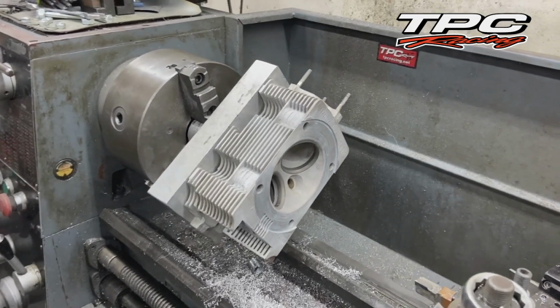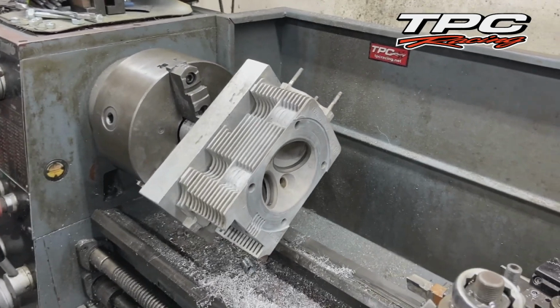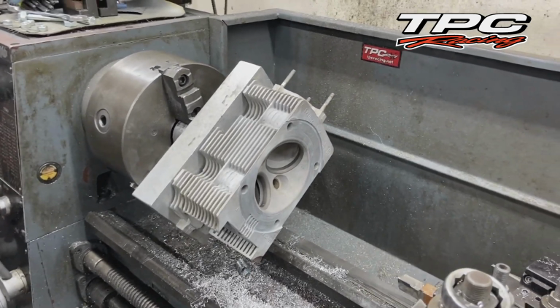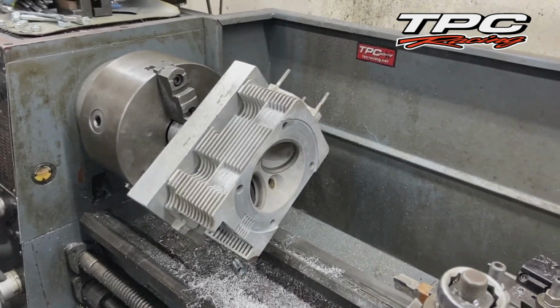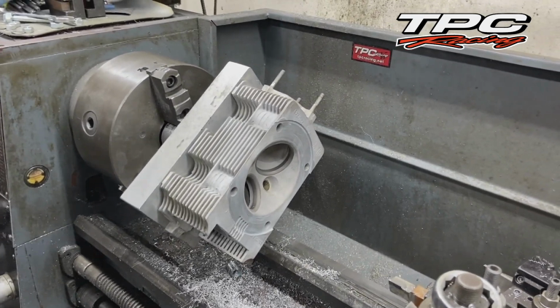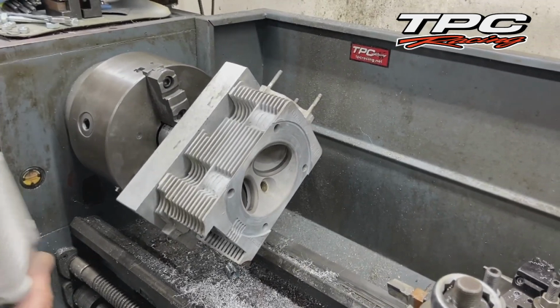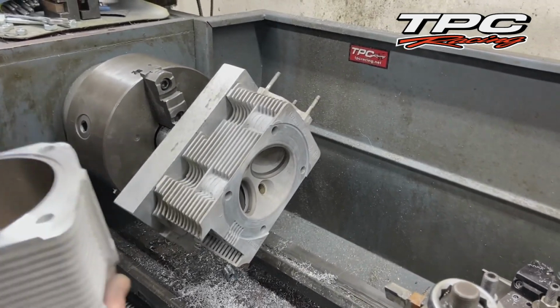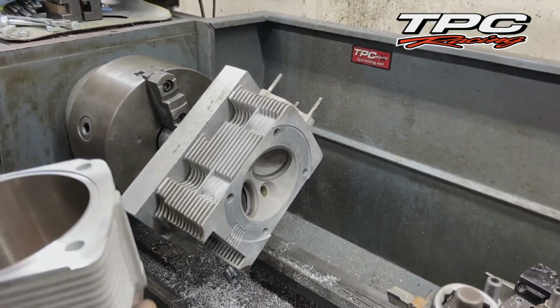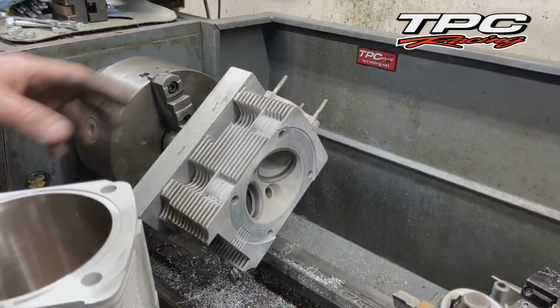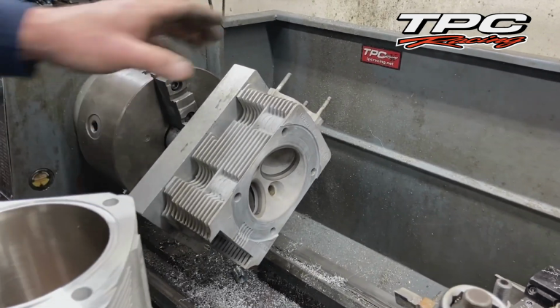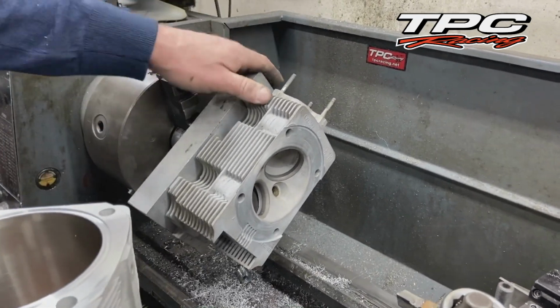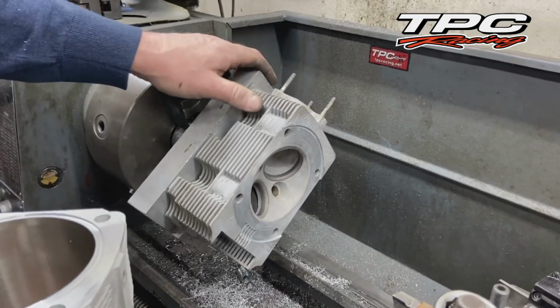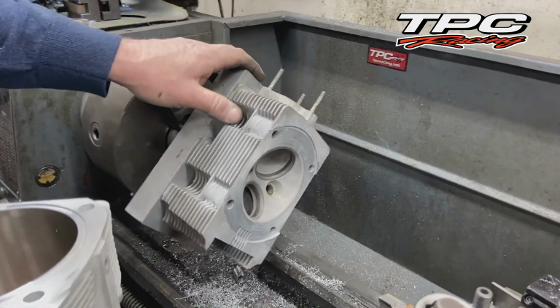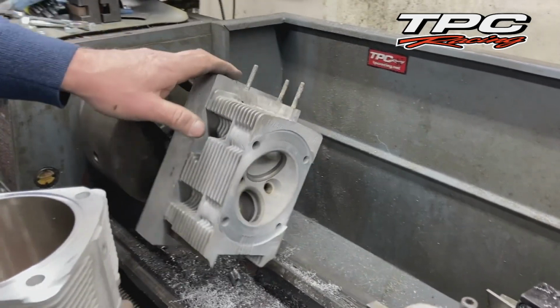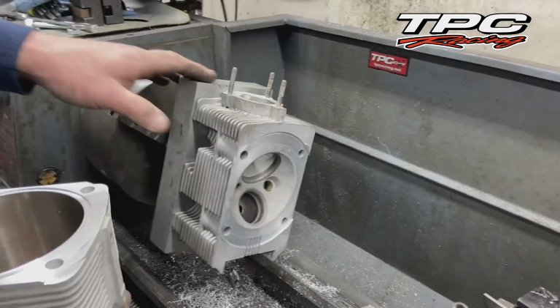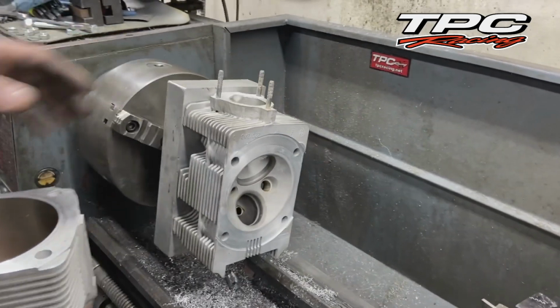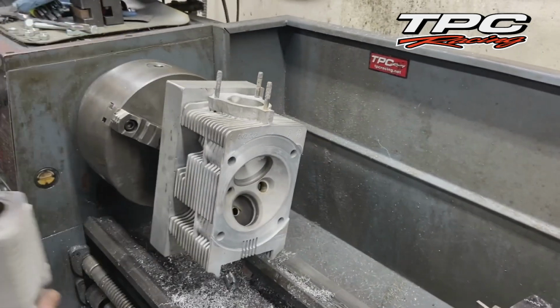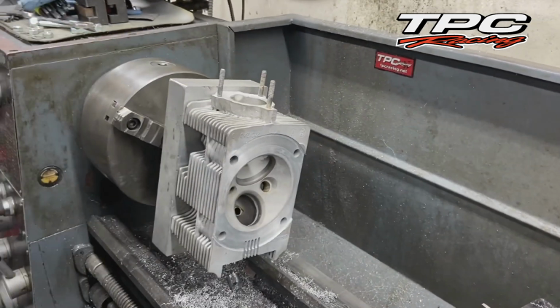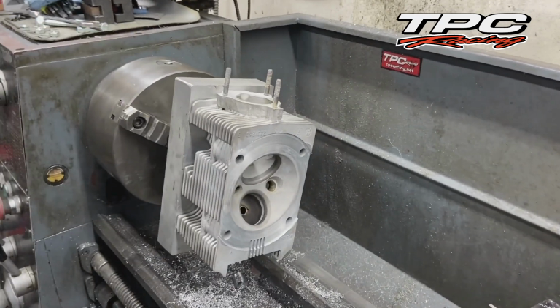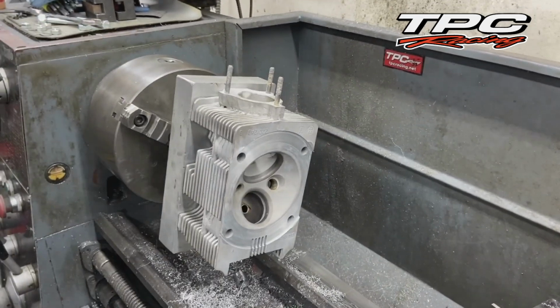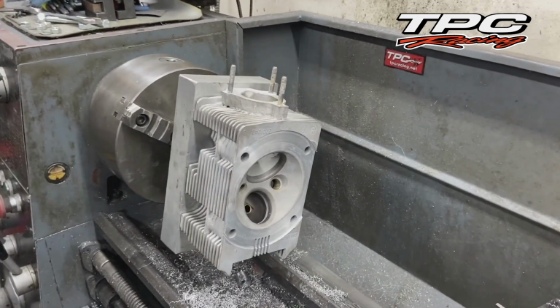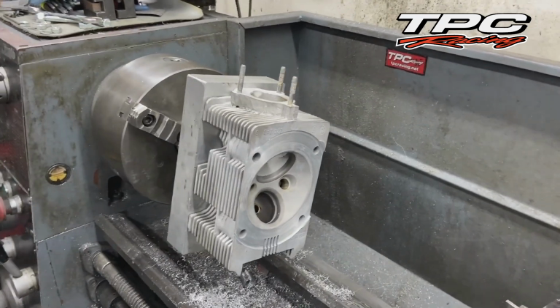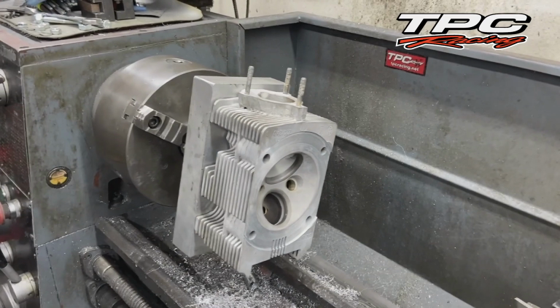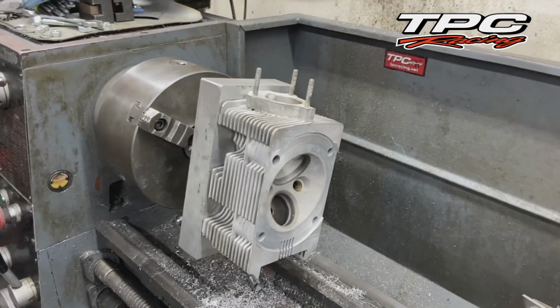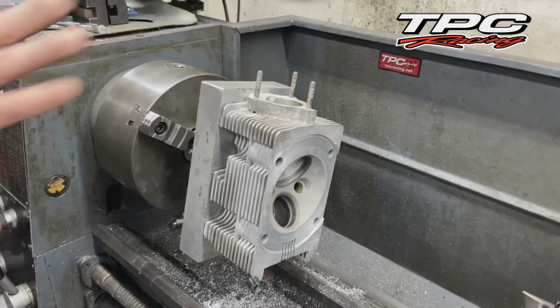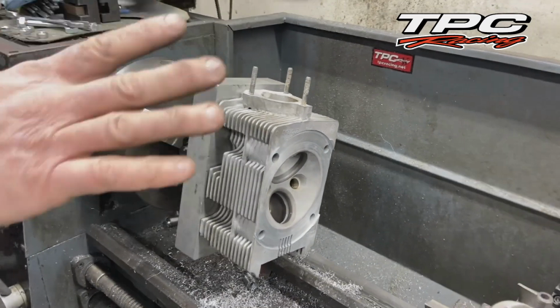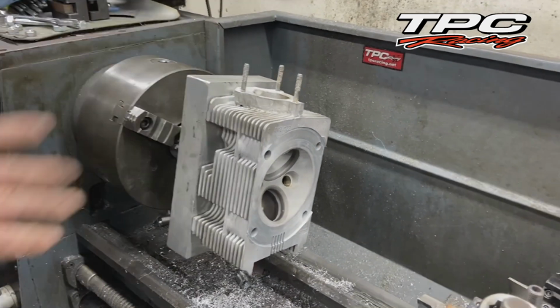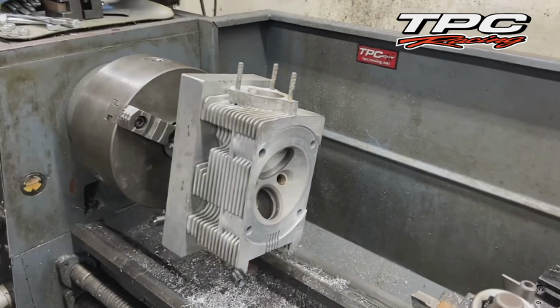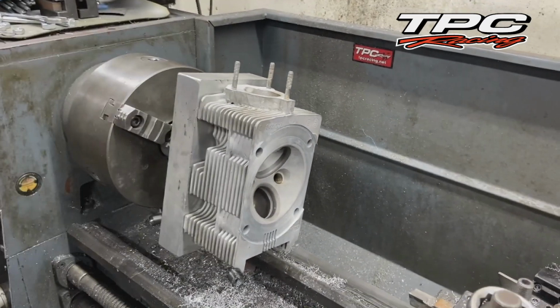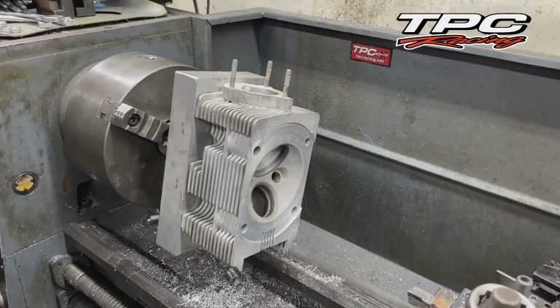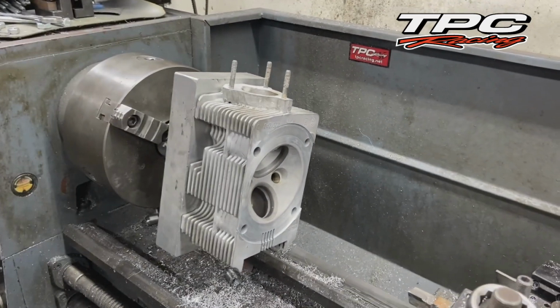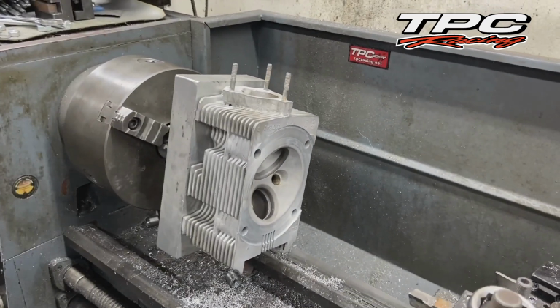The heads are individual — they're not like the water-cooled cars where we go bank after bank.